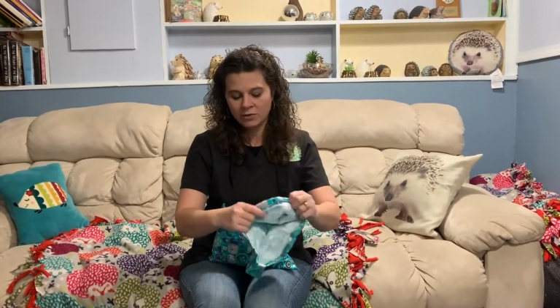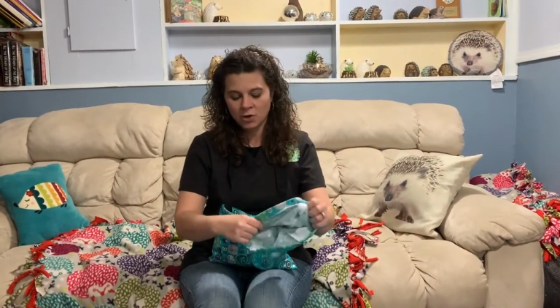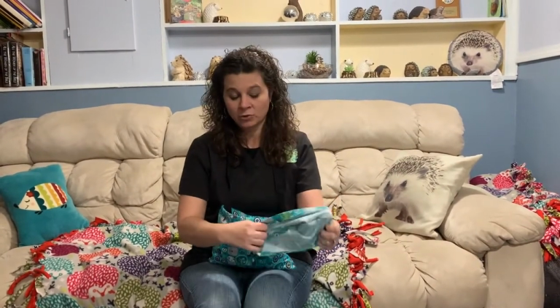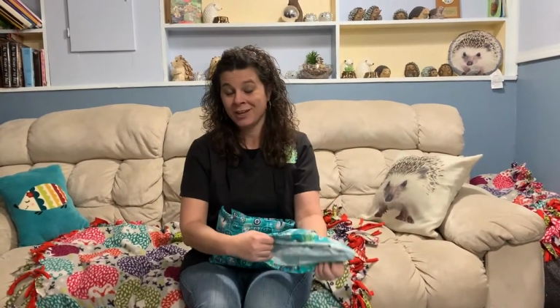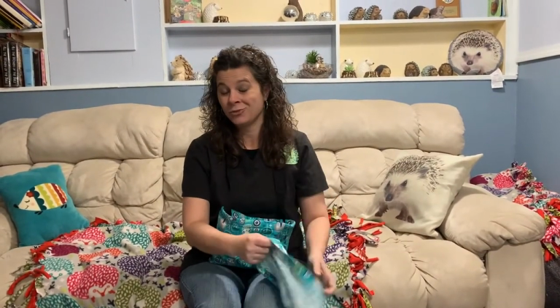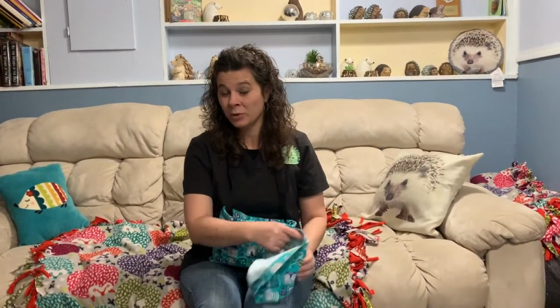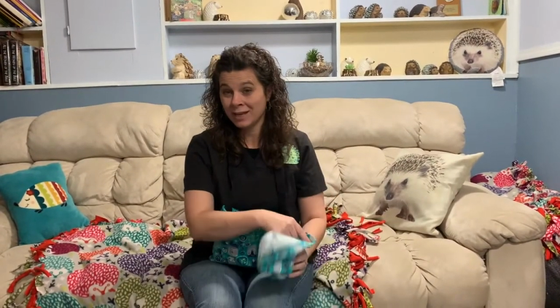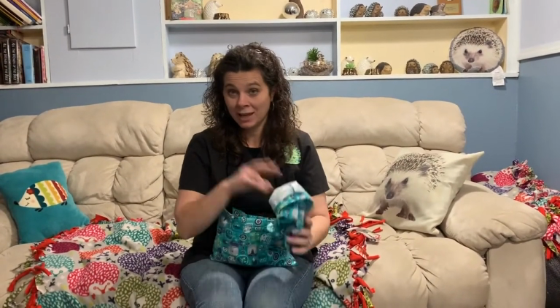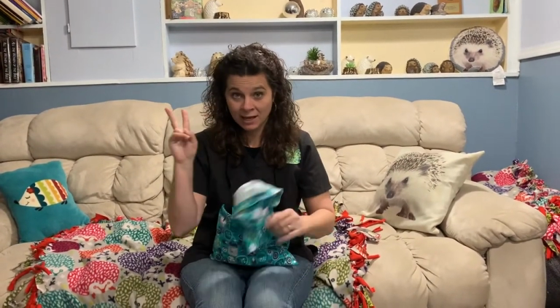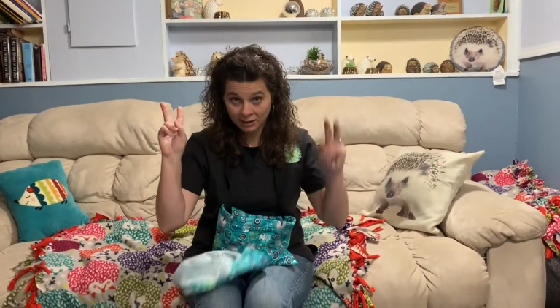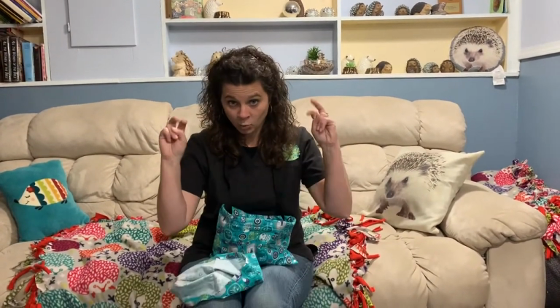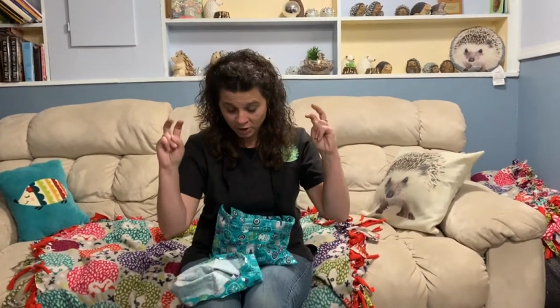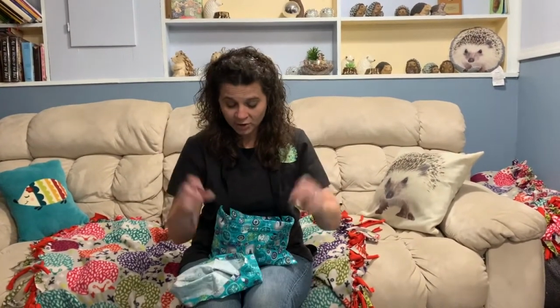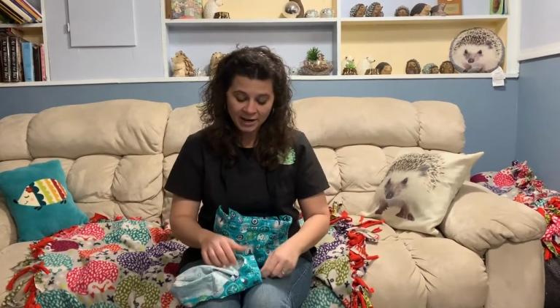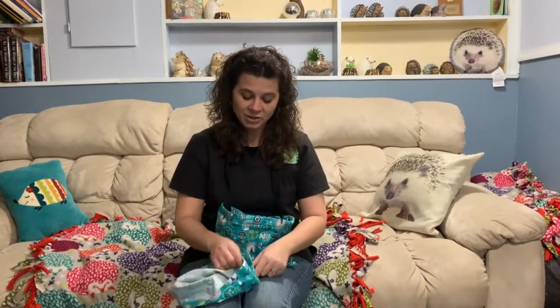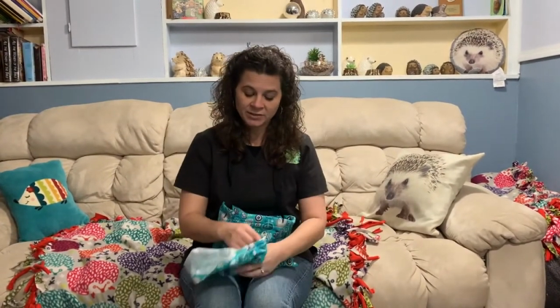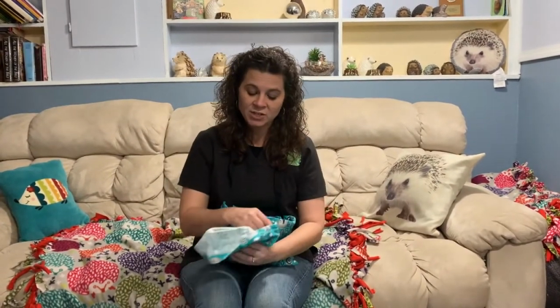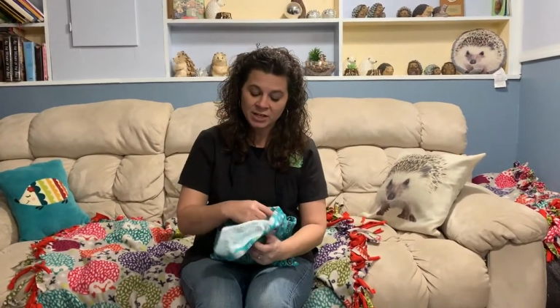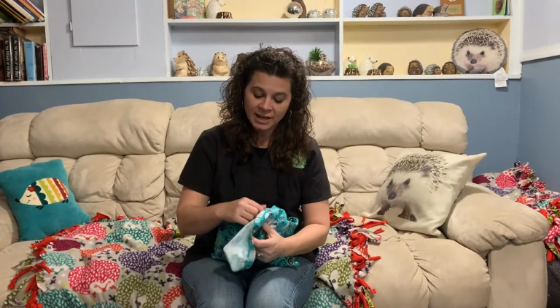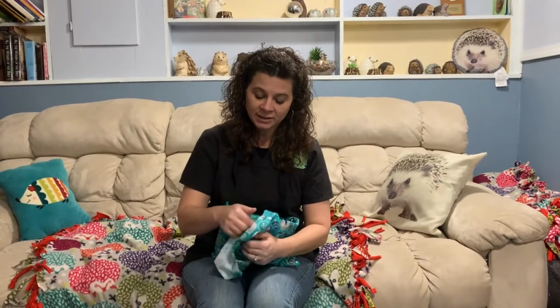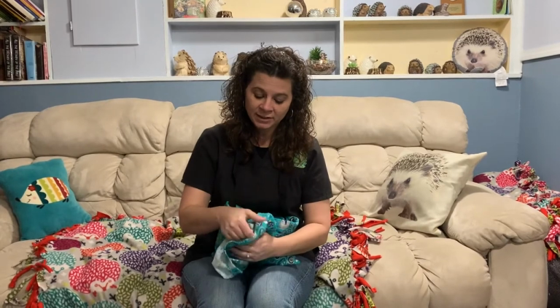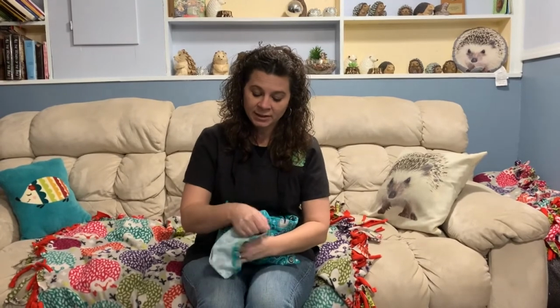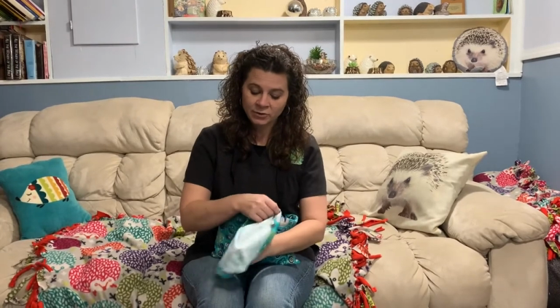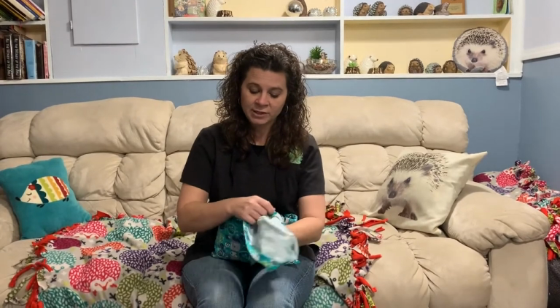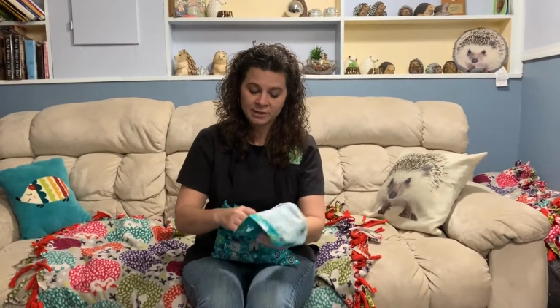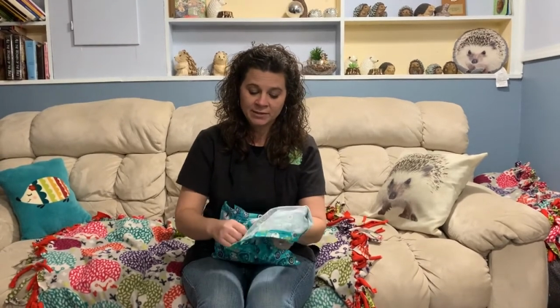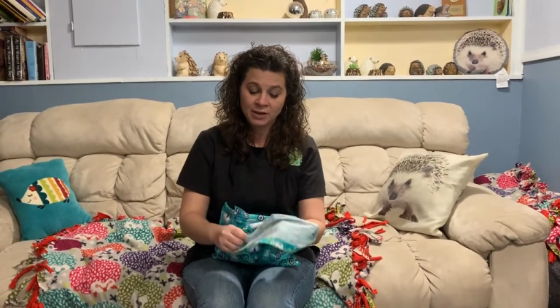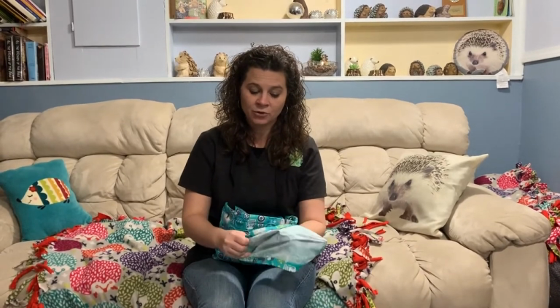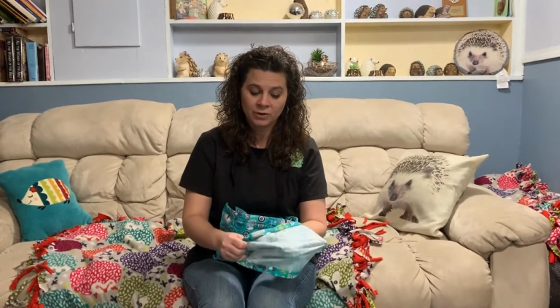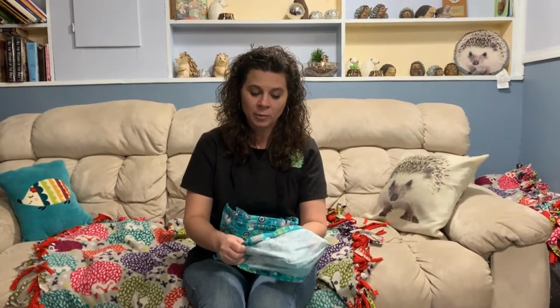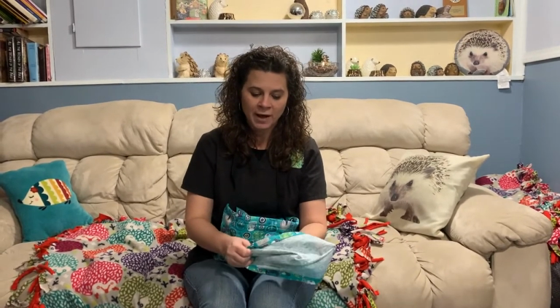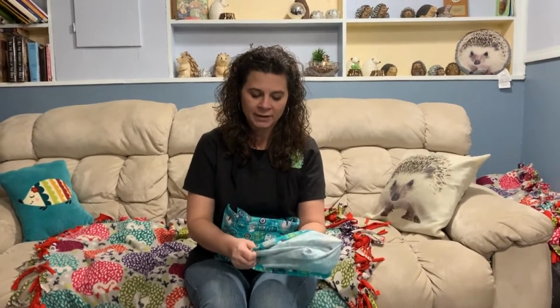Even though you're not actually touching it, handling it, or anything like that, you're still bonding.